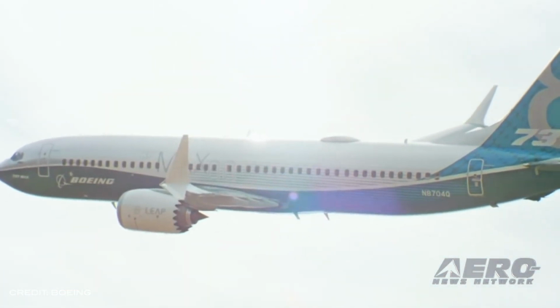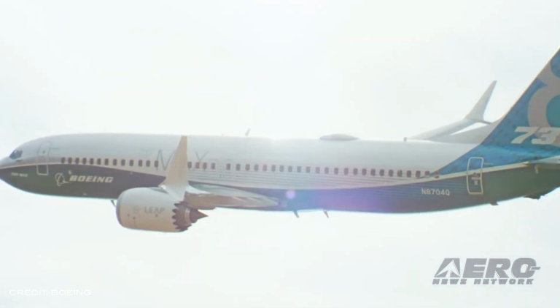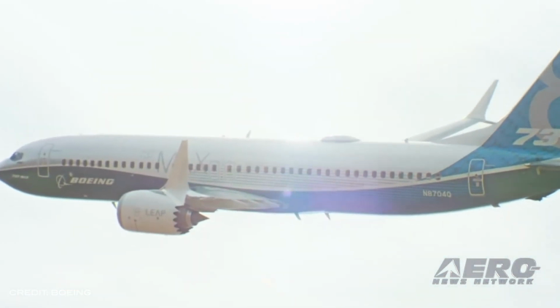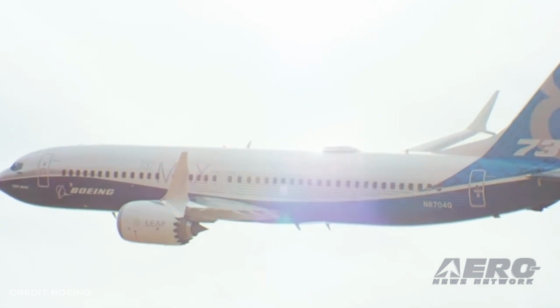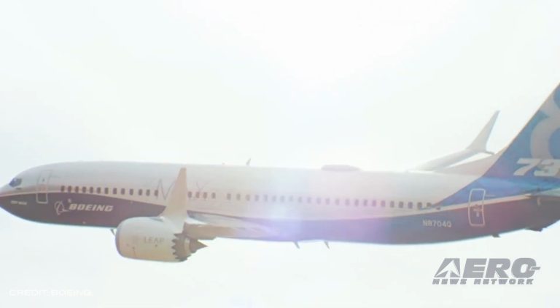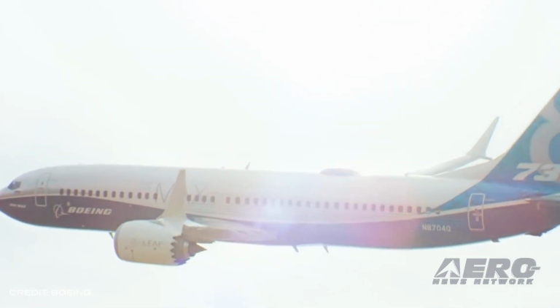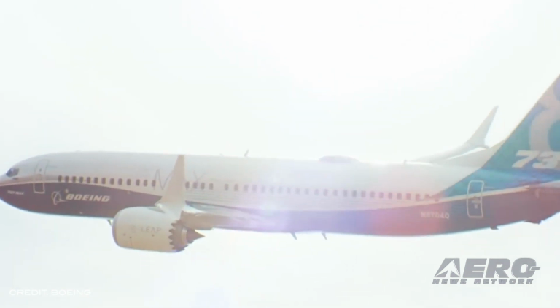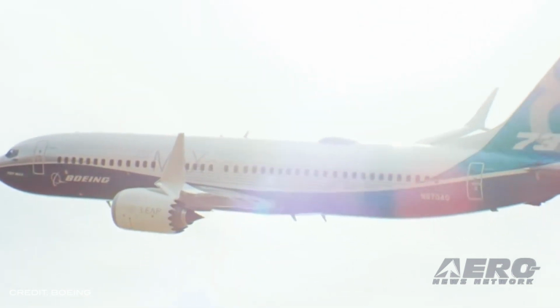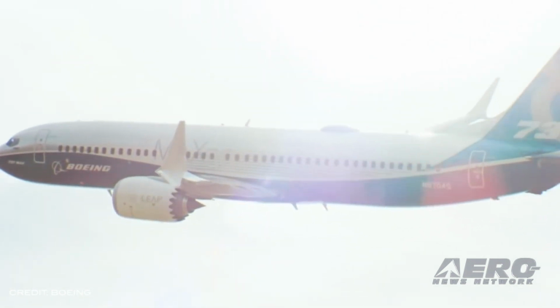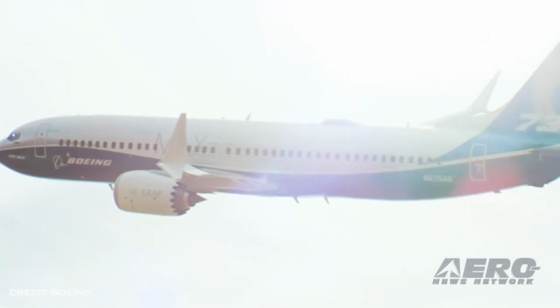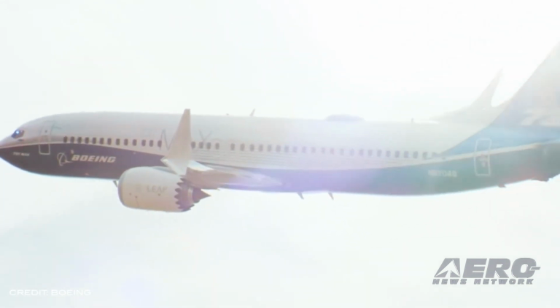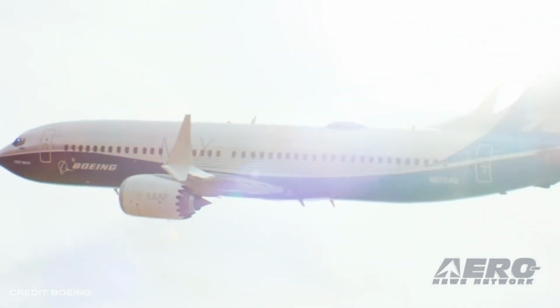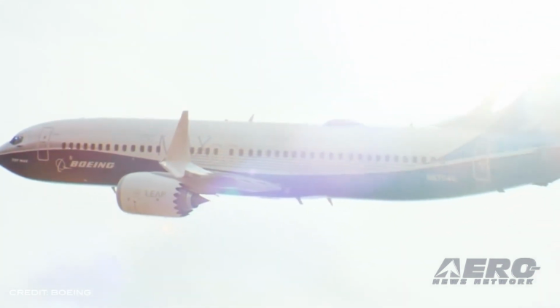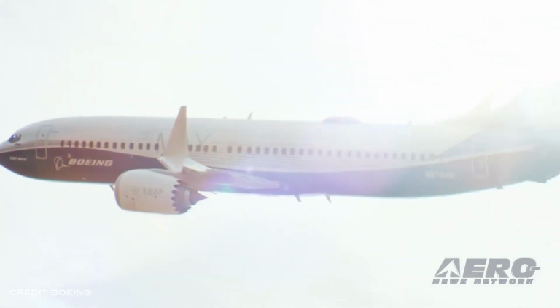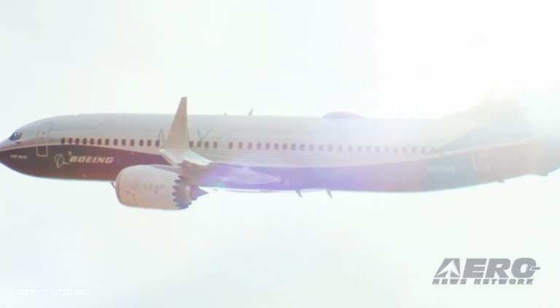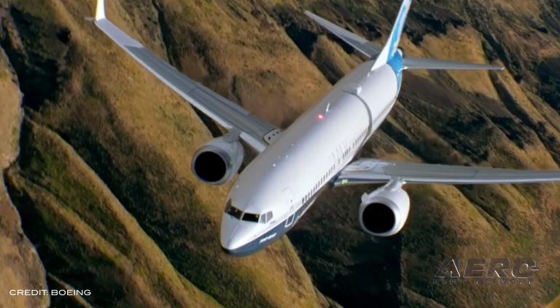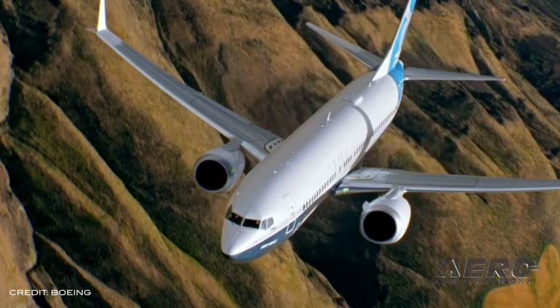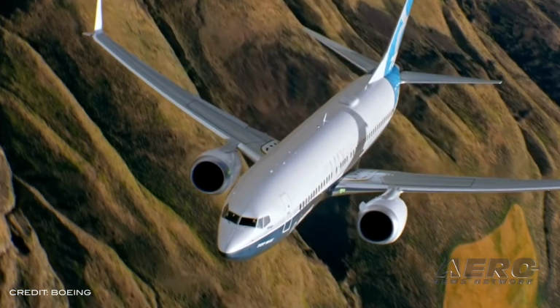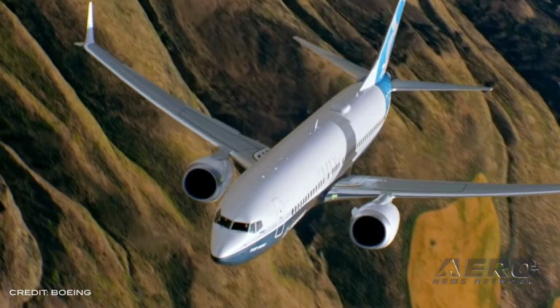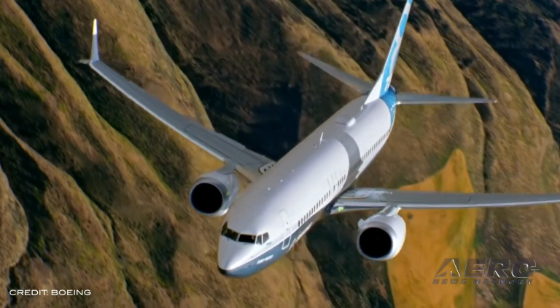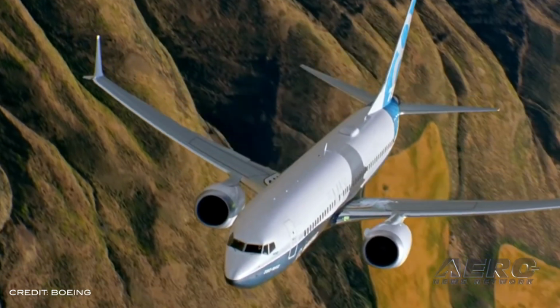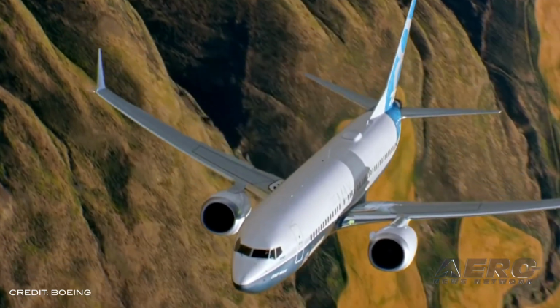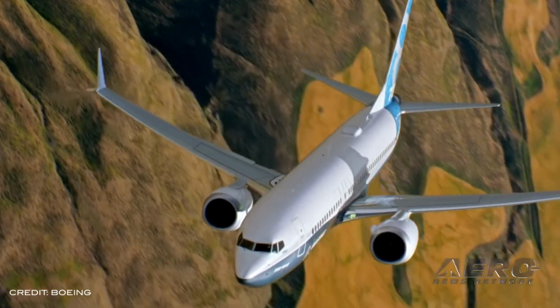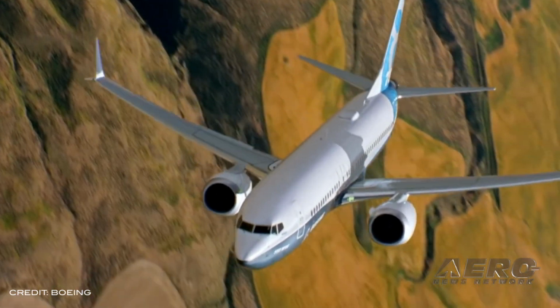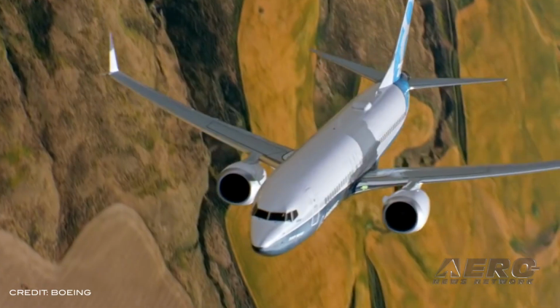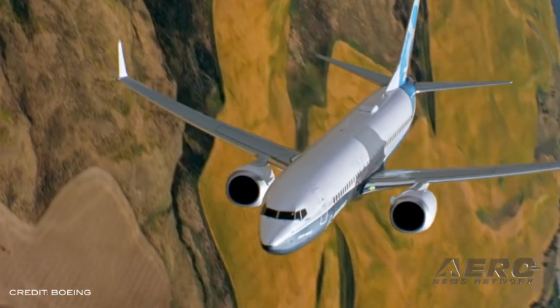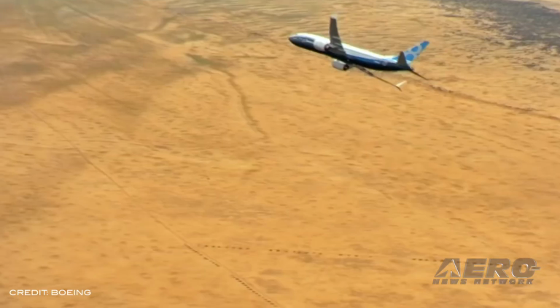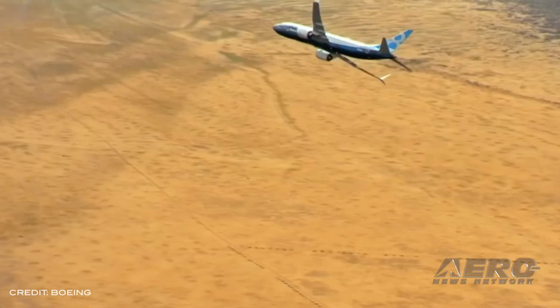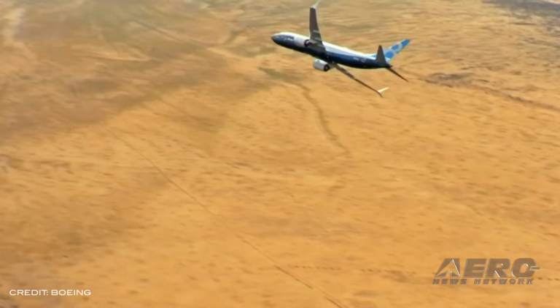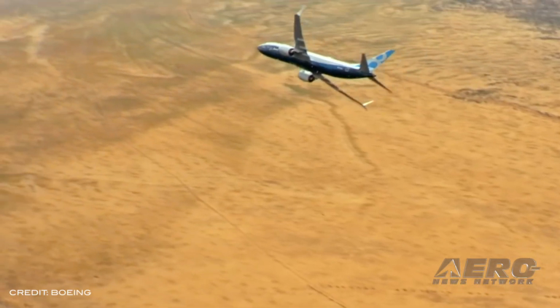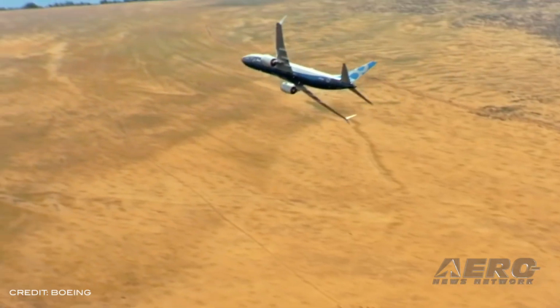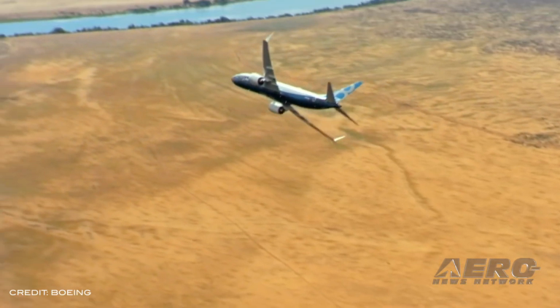By contrast, Airbus had a big month in January, picking up orders for 247 commercial aircraft and delivering 31 airplanes.